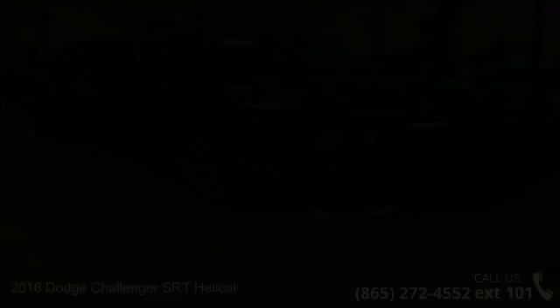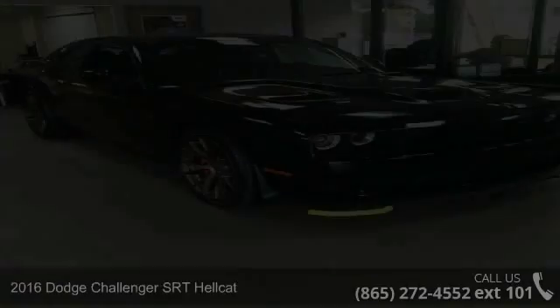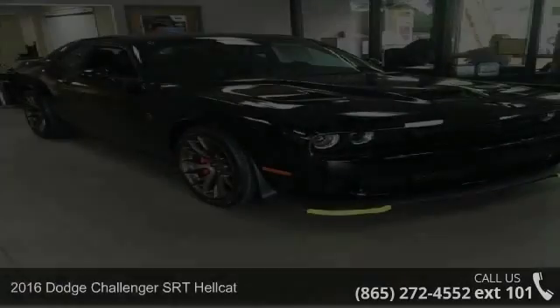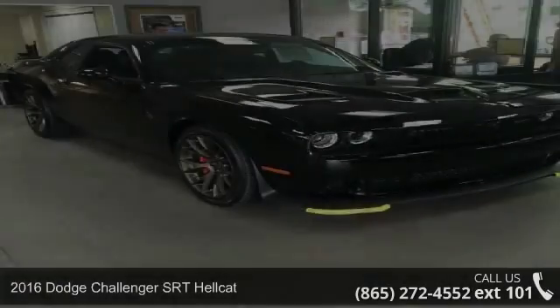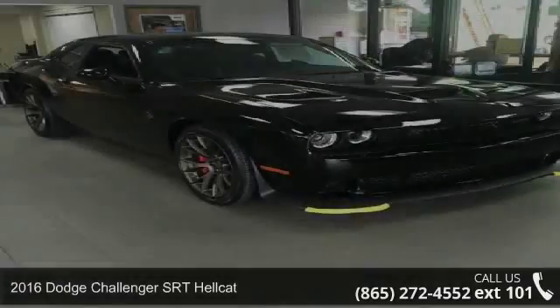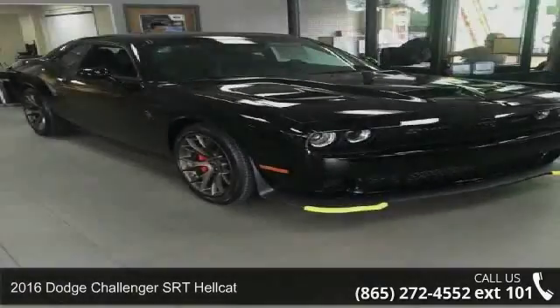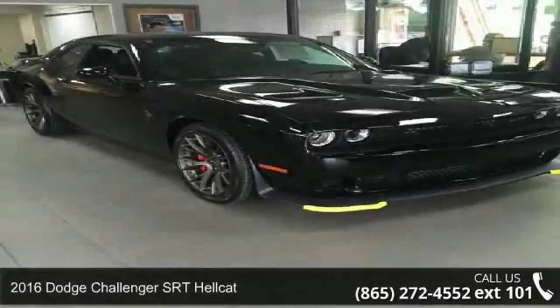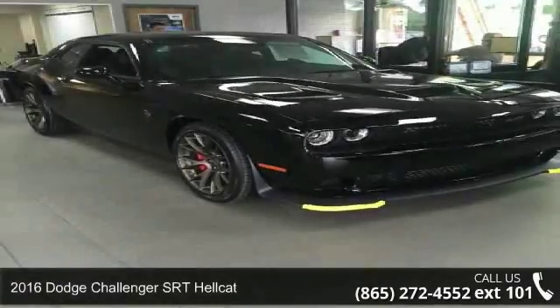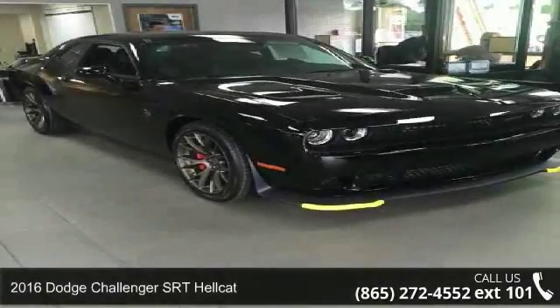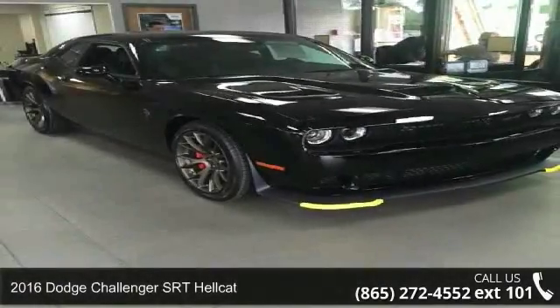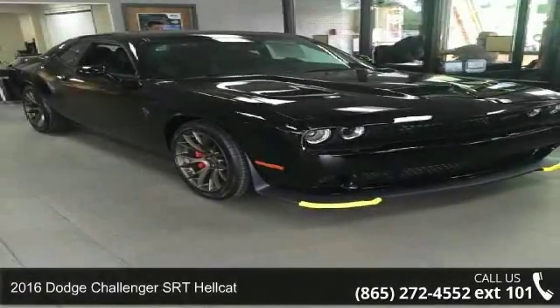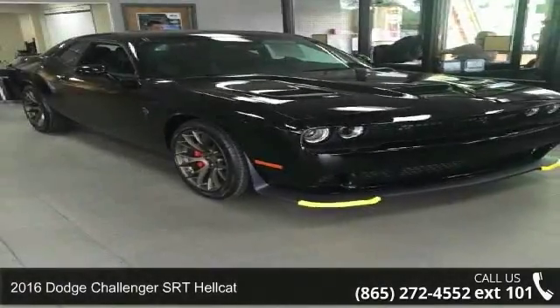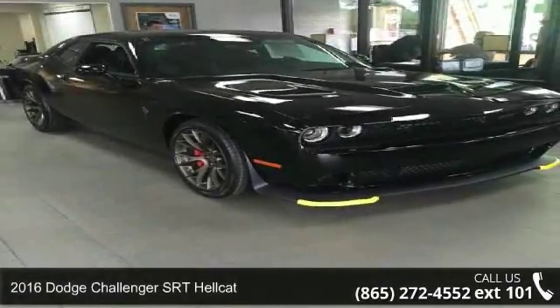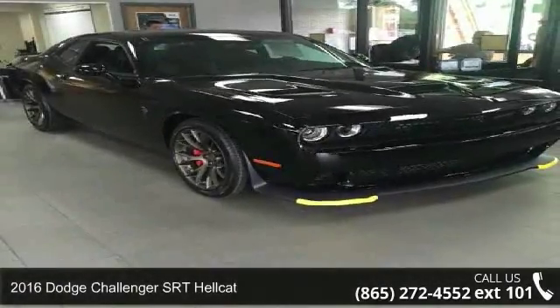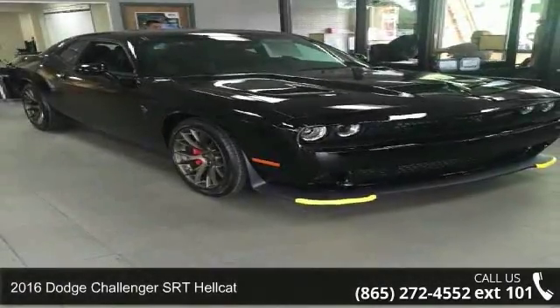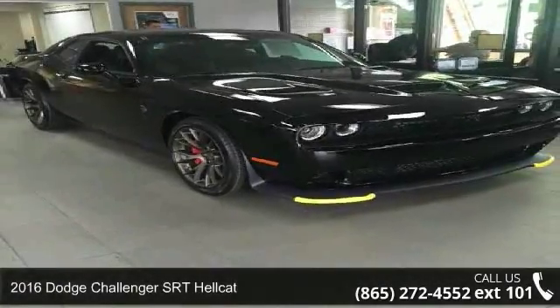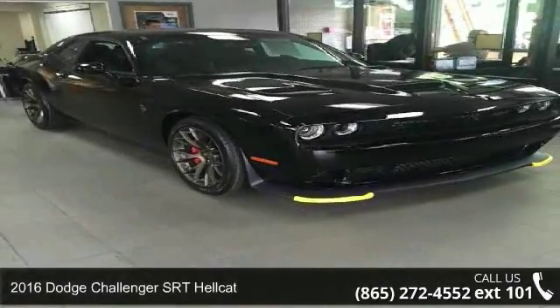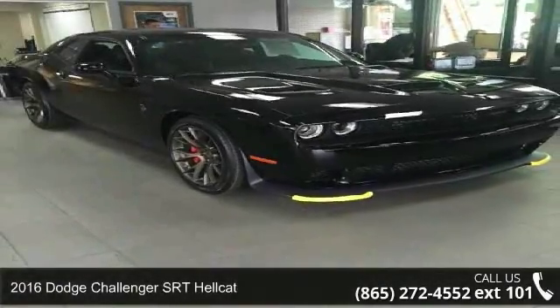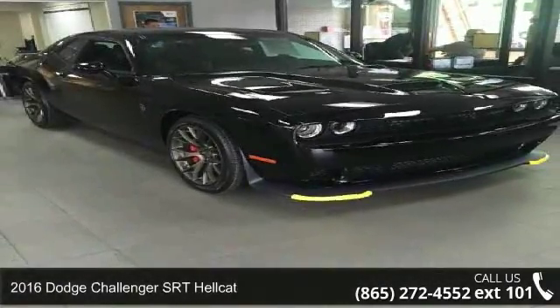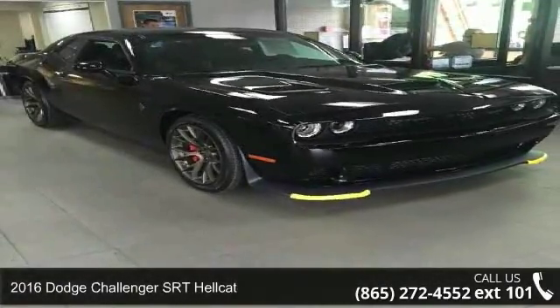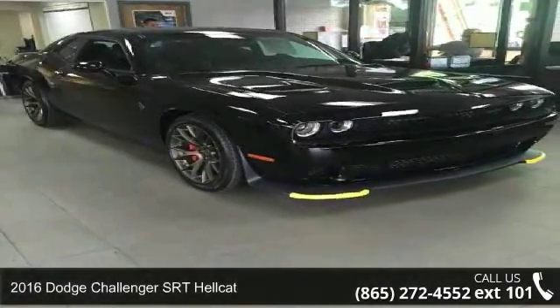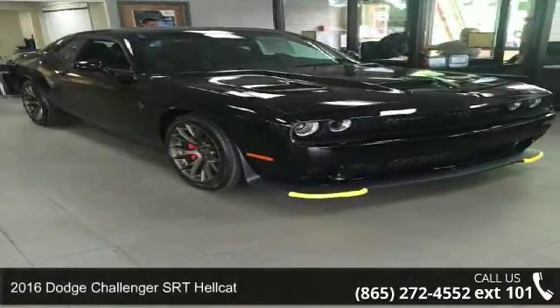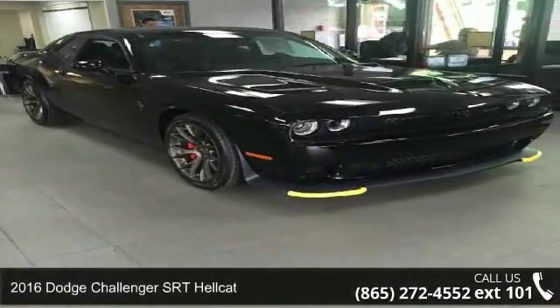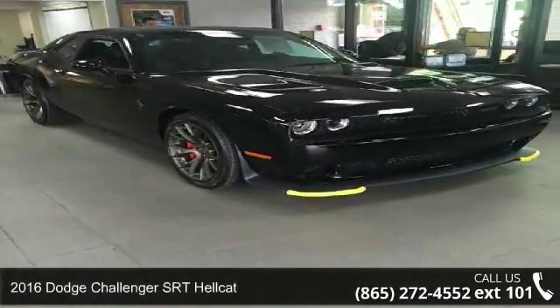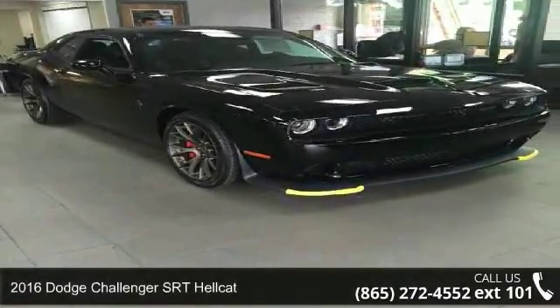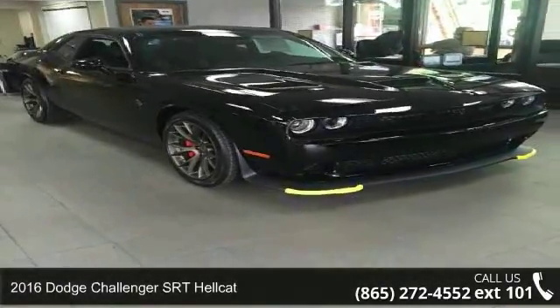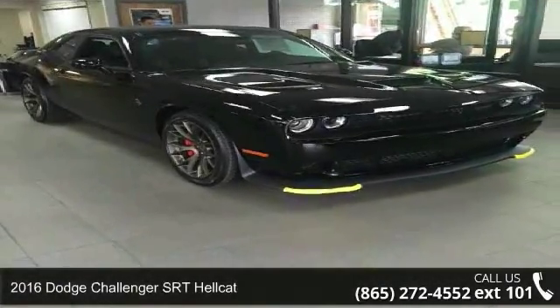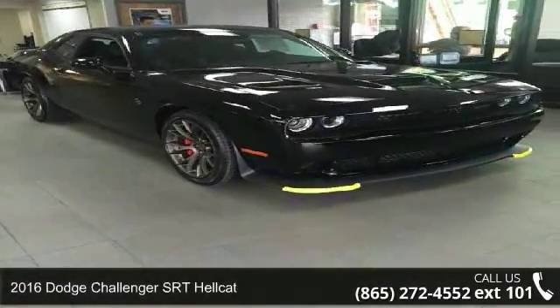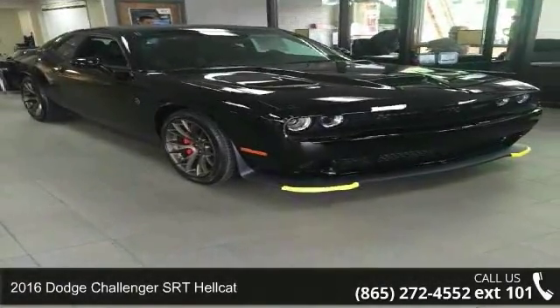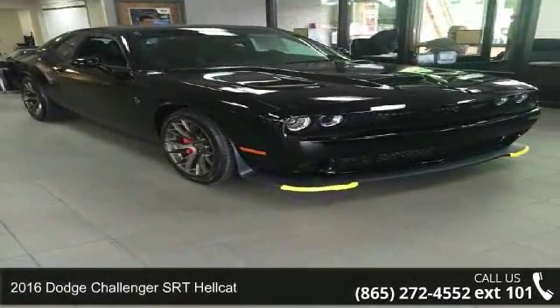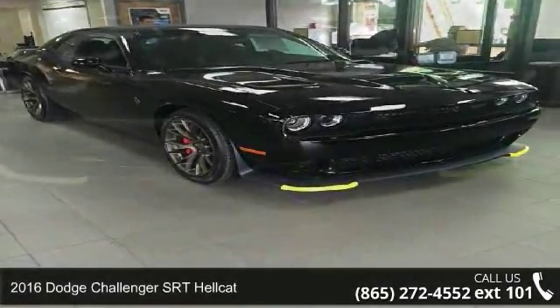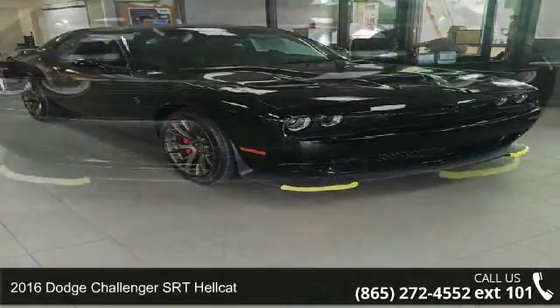Presenting the 2016 Dodge Challenger. This may be the set of wheels you've been looking for.